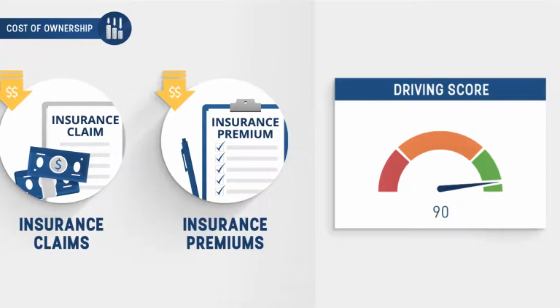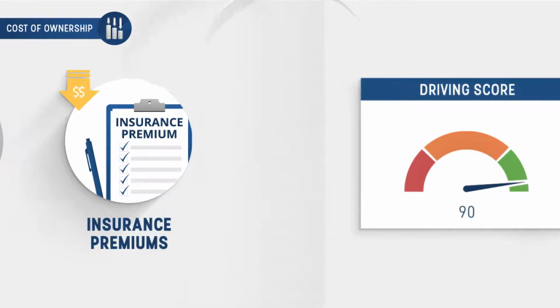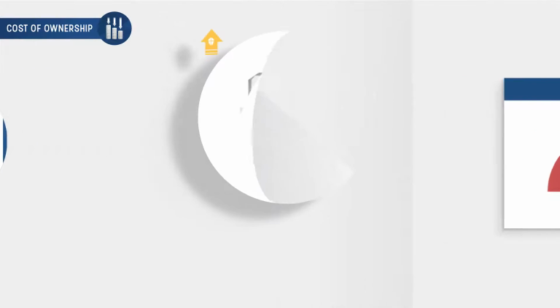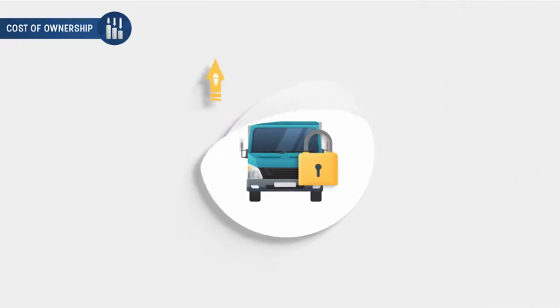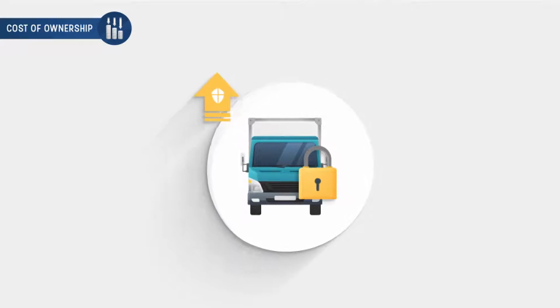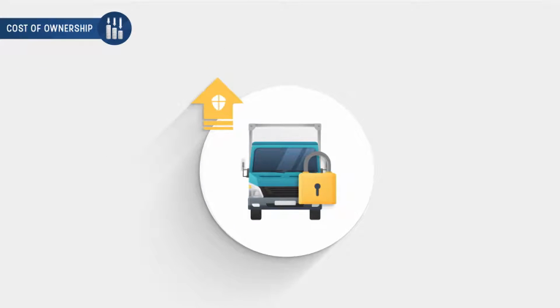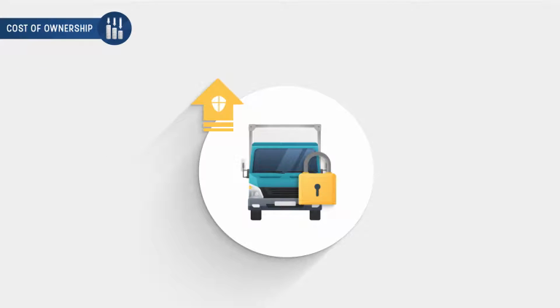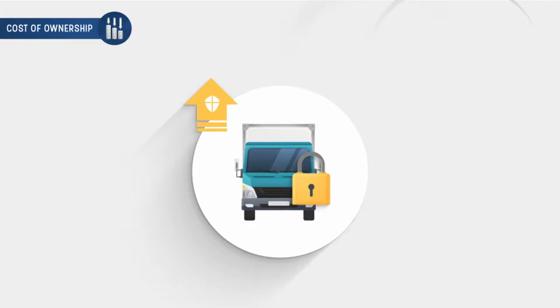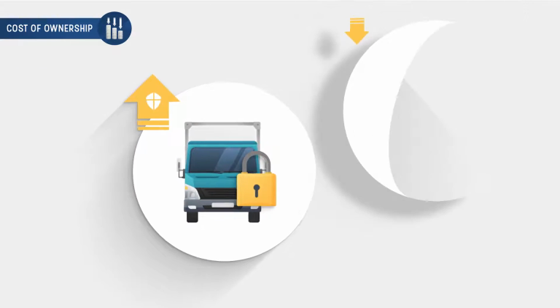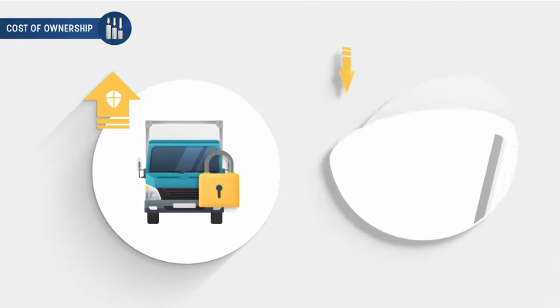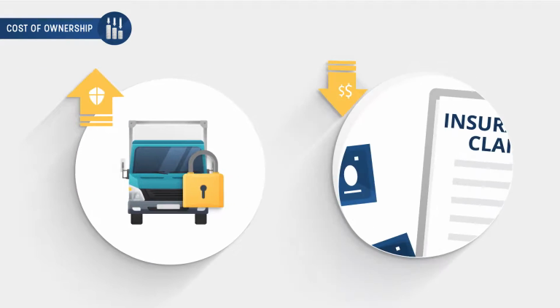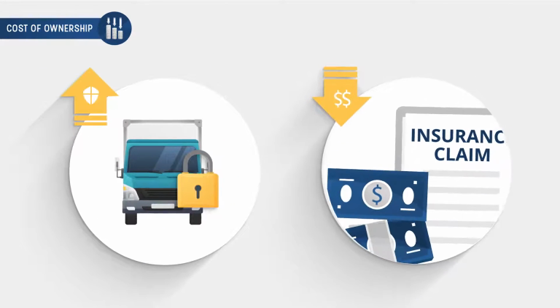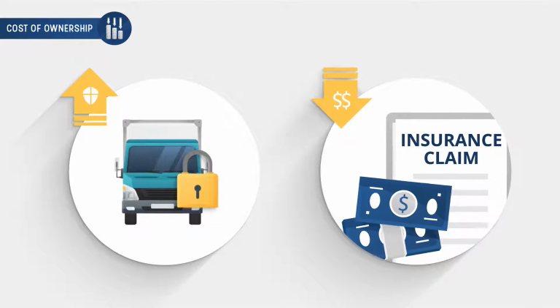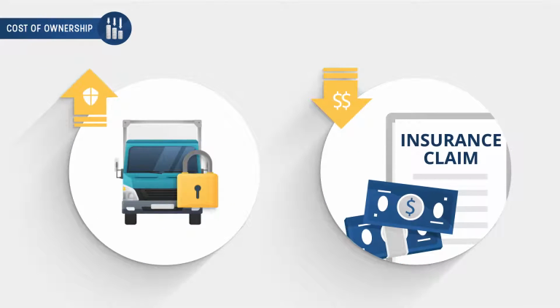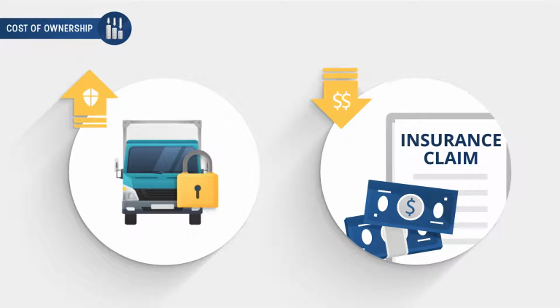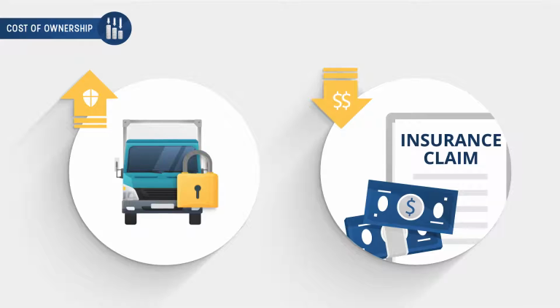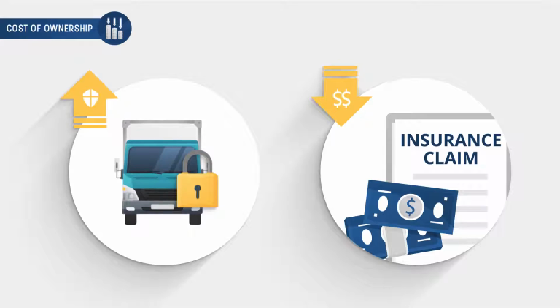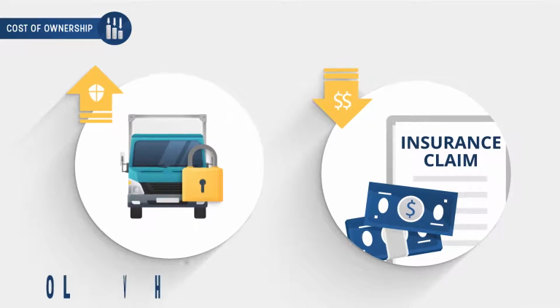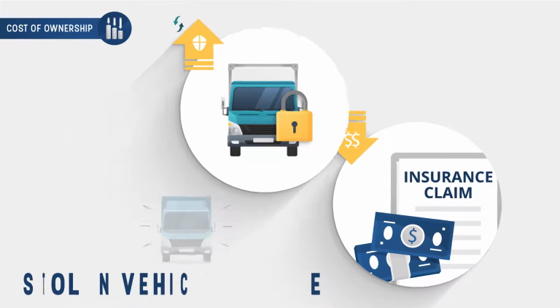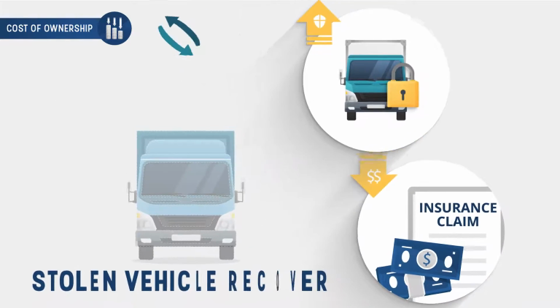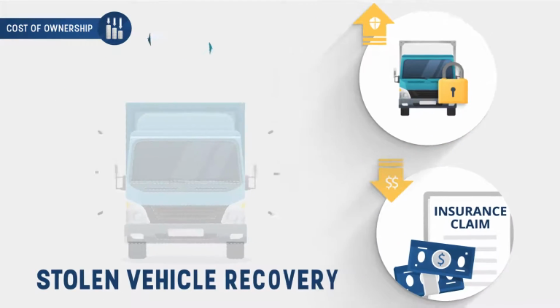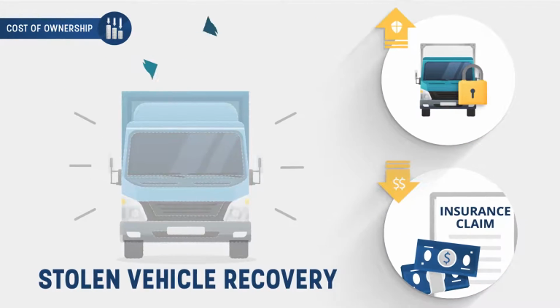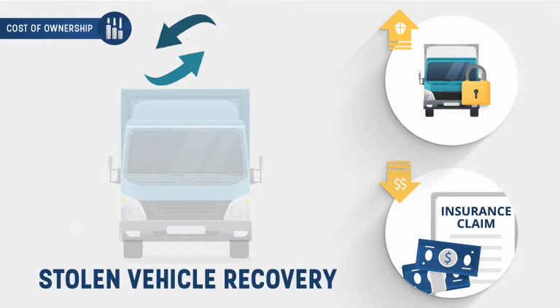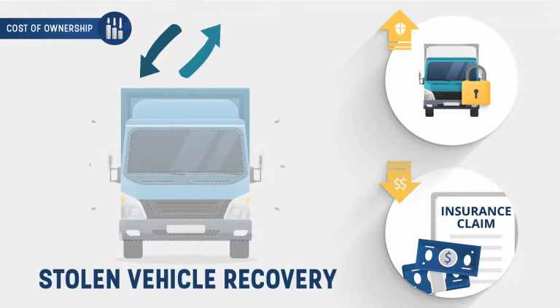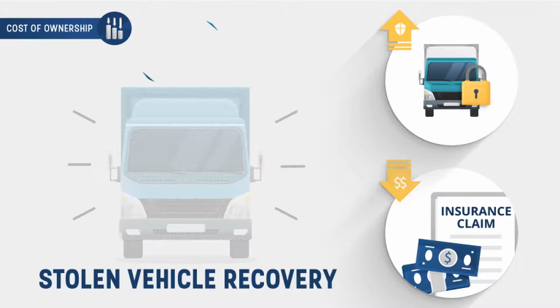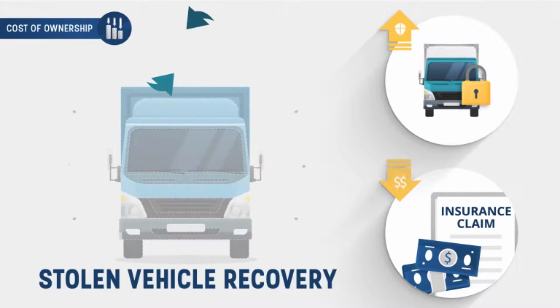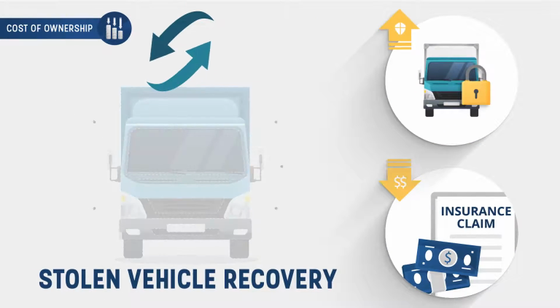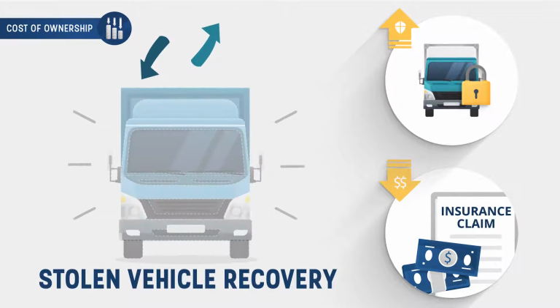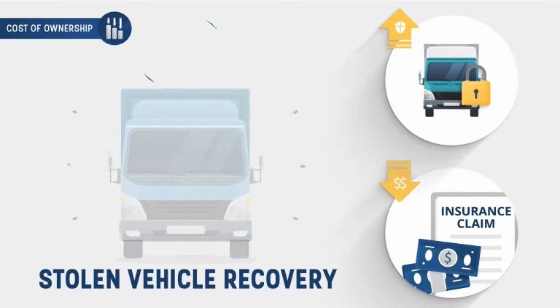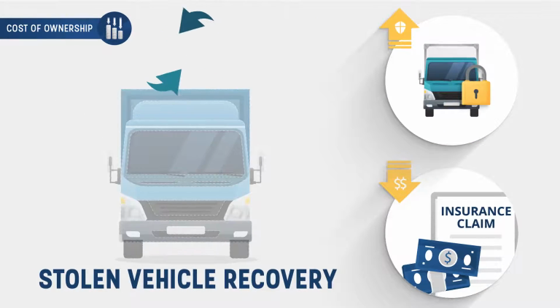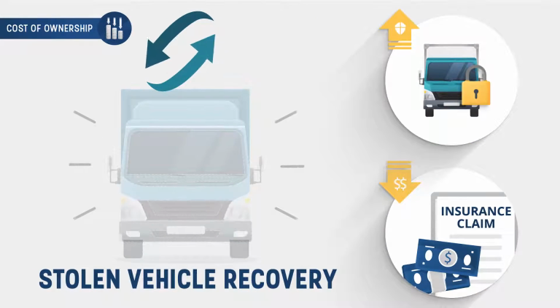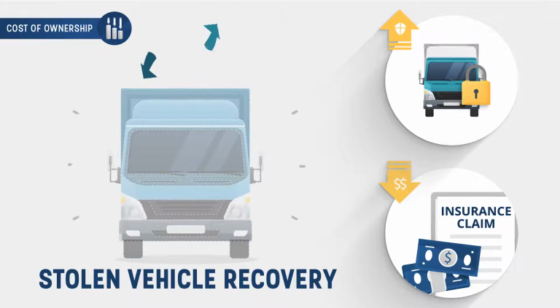Improve the security of your fleet and reduce insurance claims against theft with our 24-7 stolen vehicle recovery services.